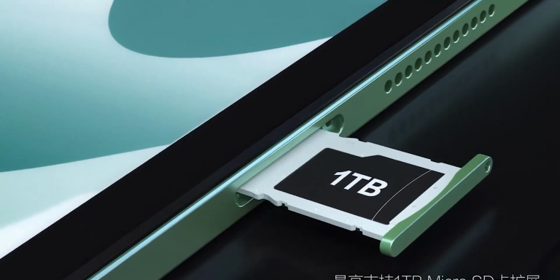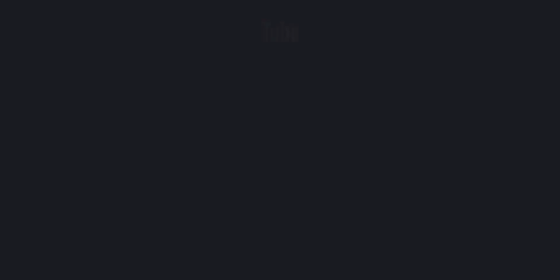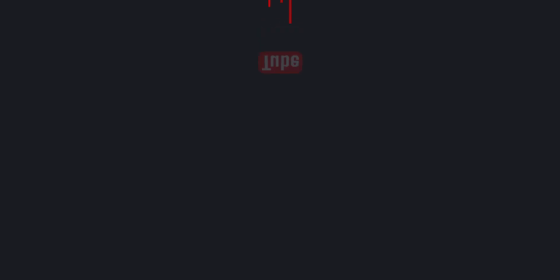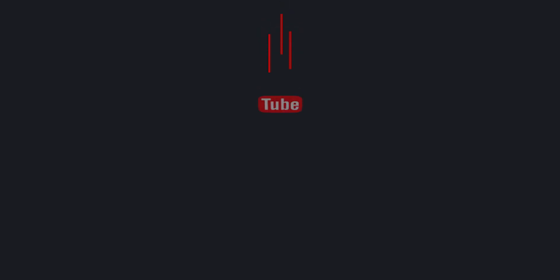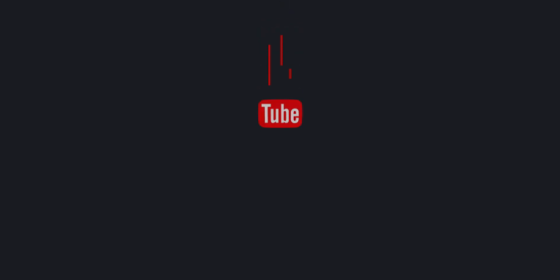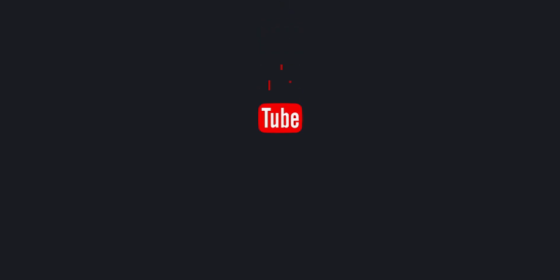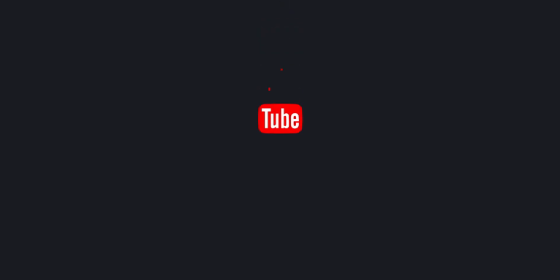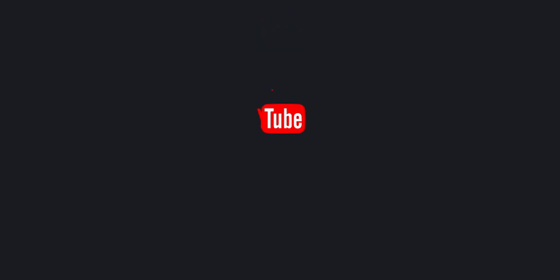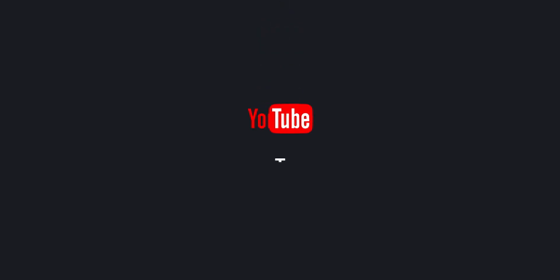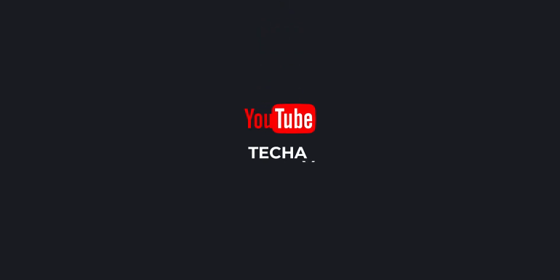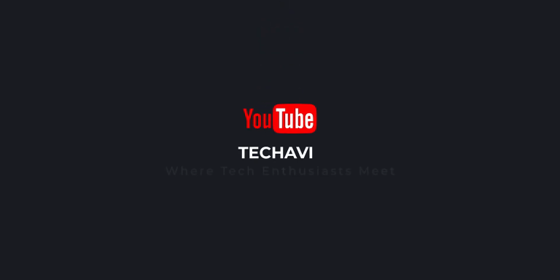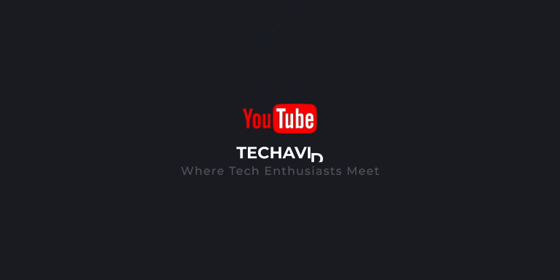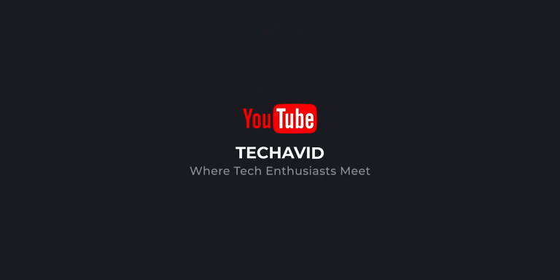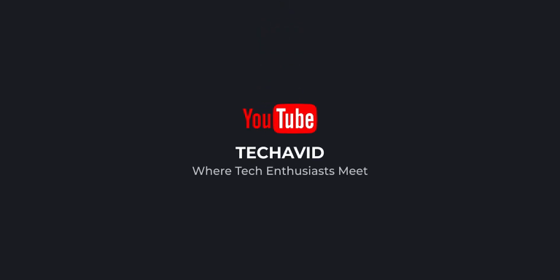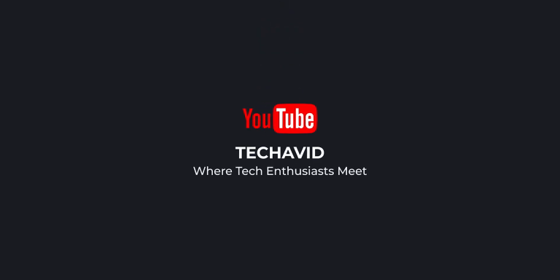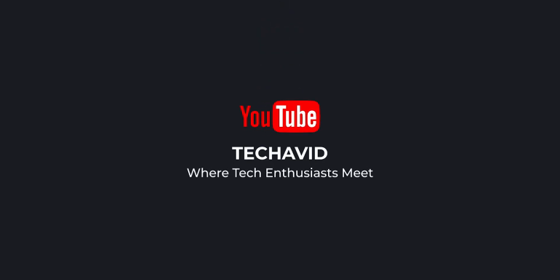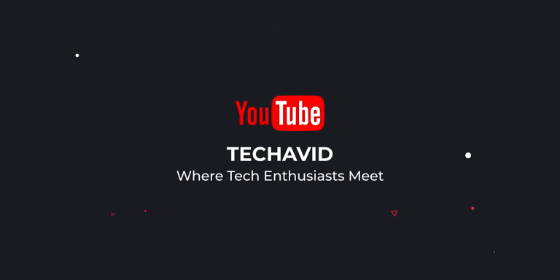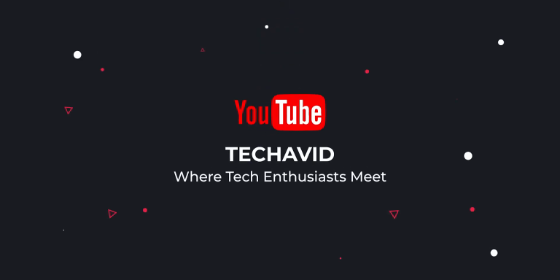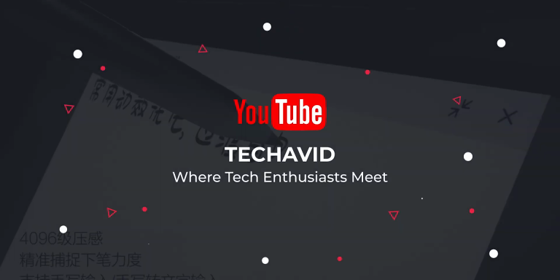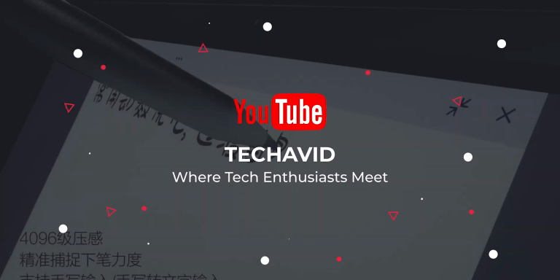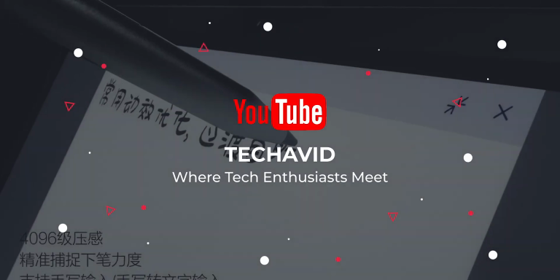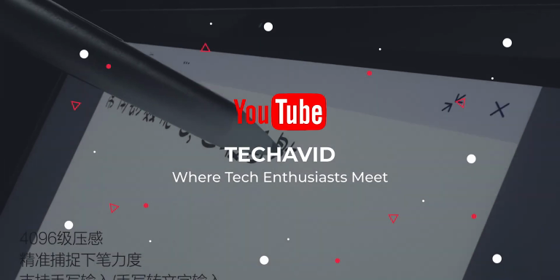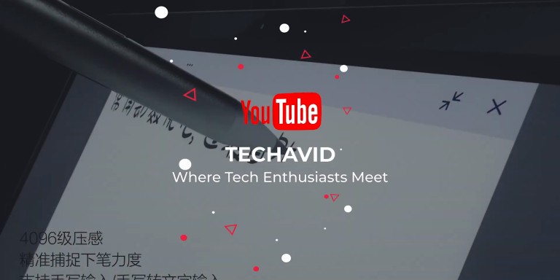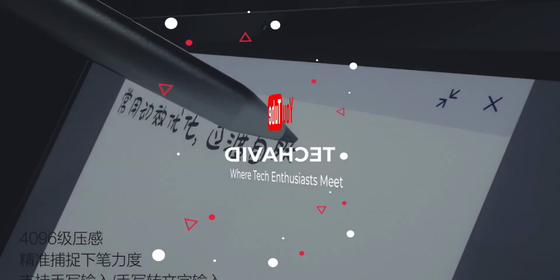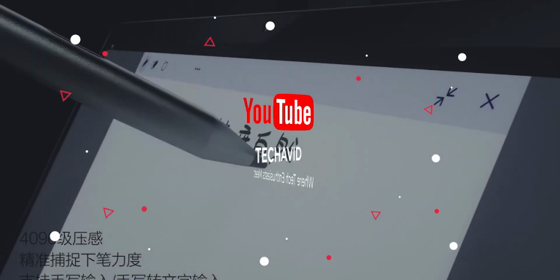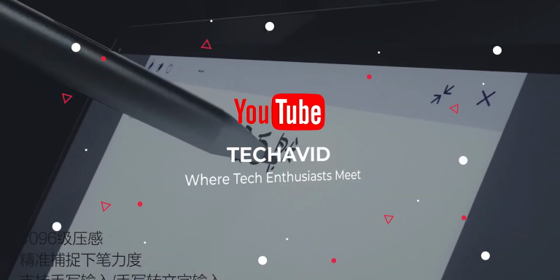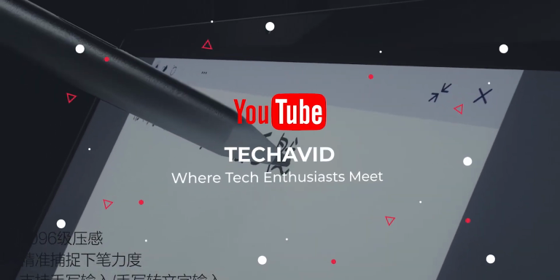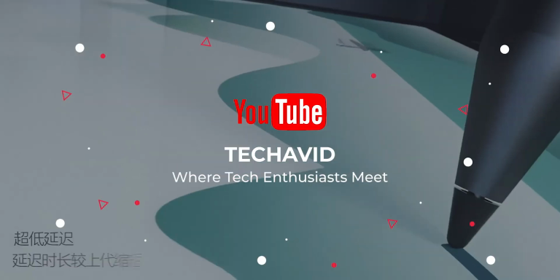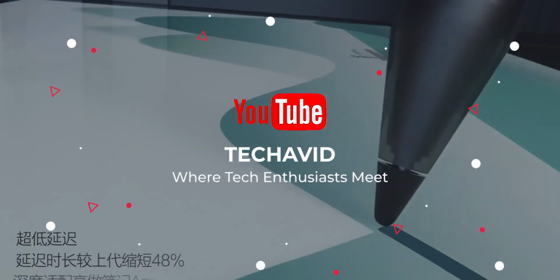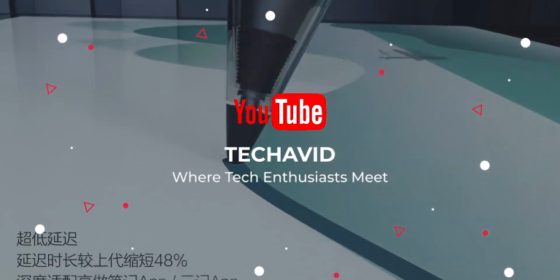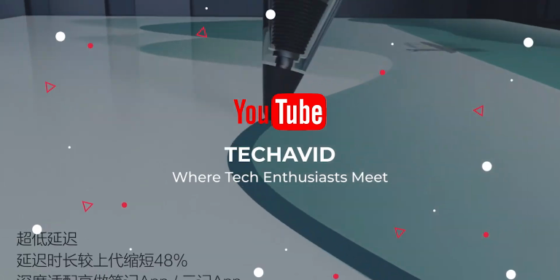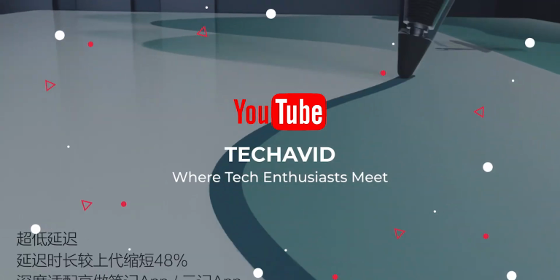Well, that's all for this video. Thank you for watching and catch you in the next one.